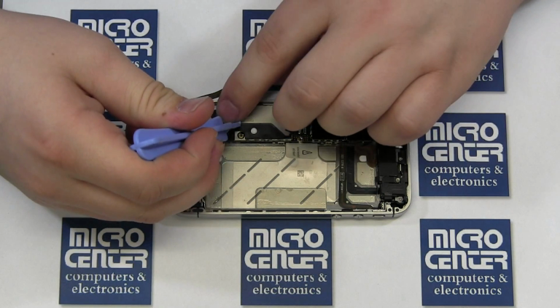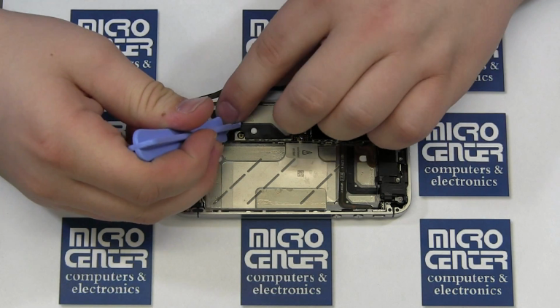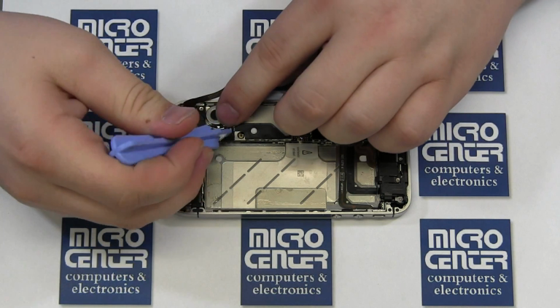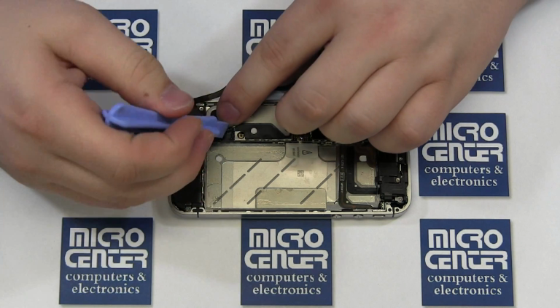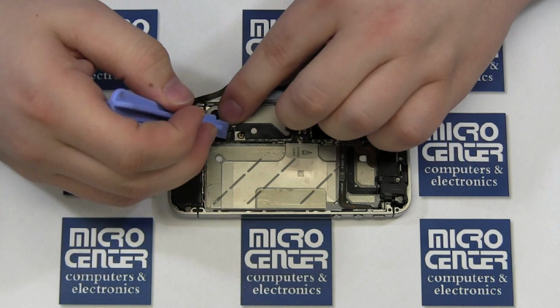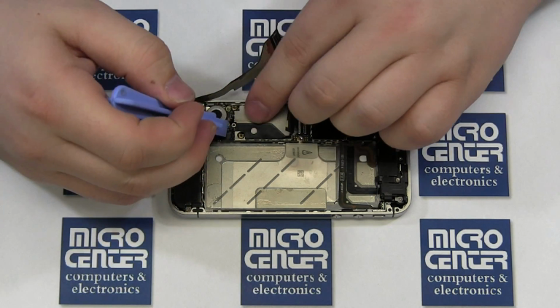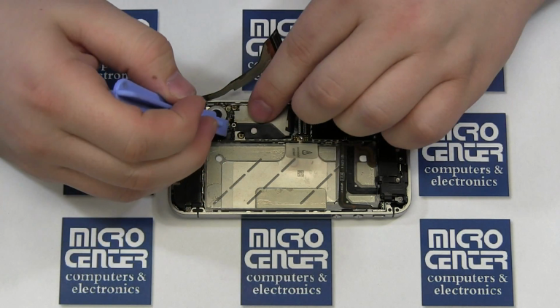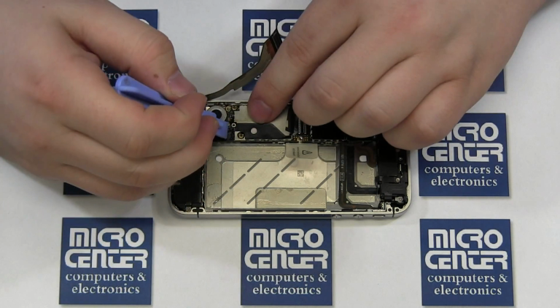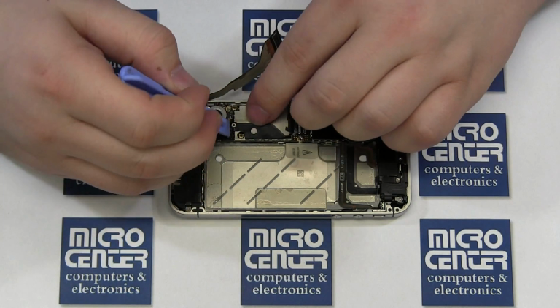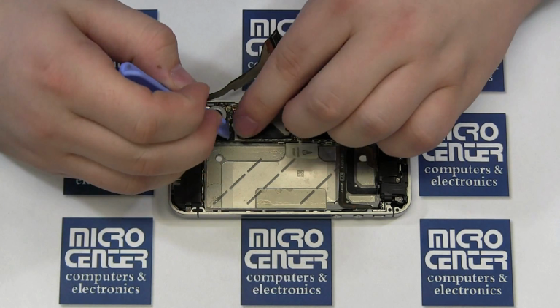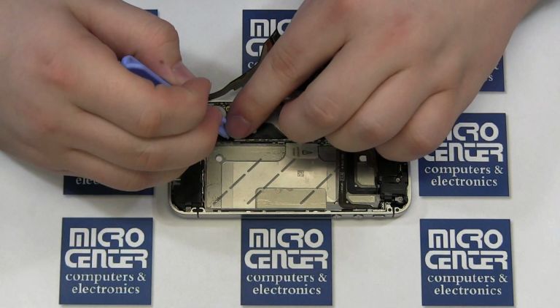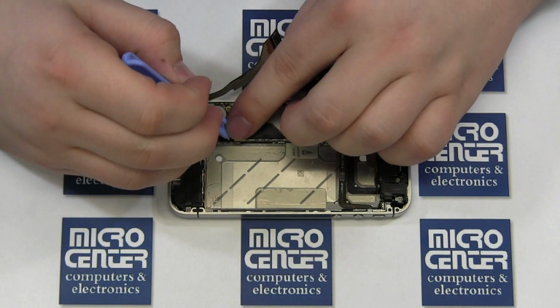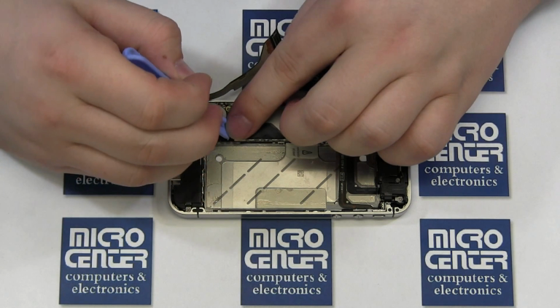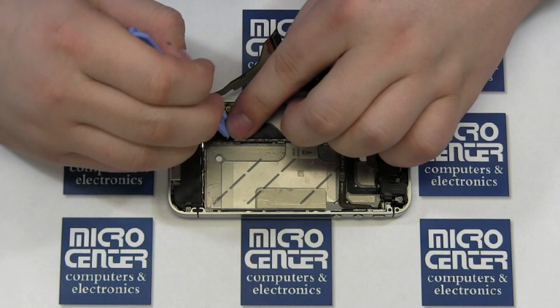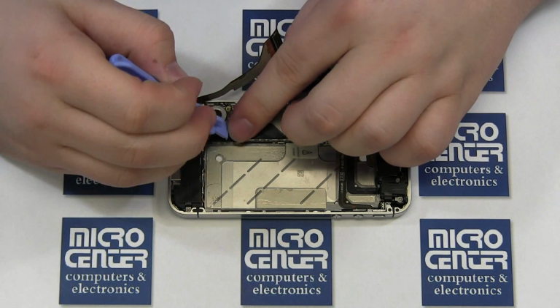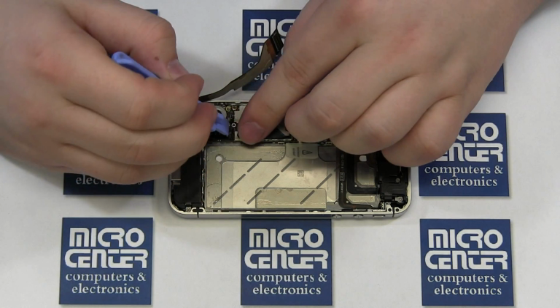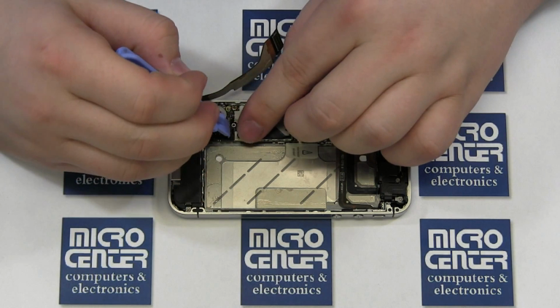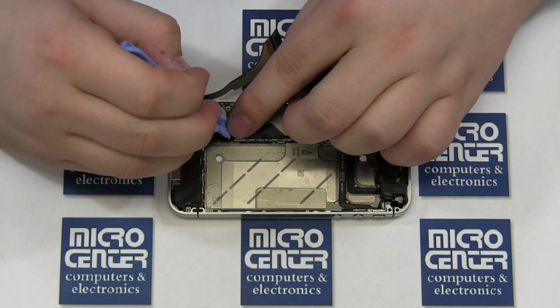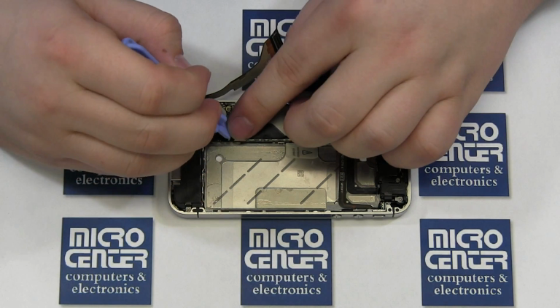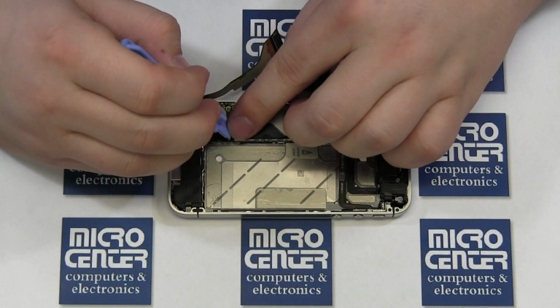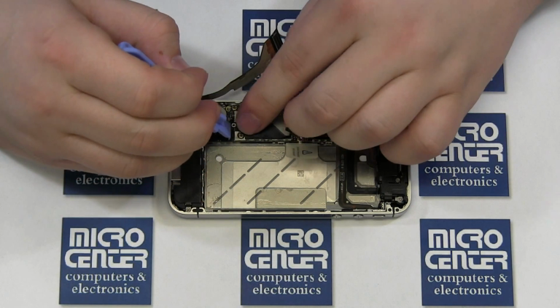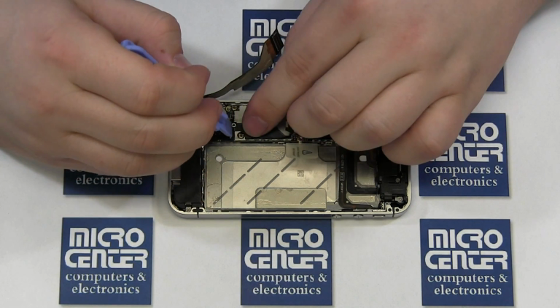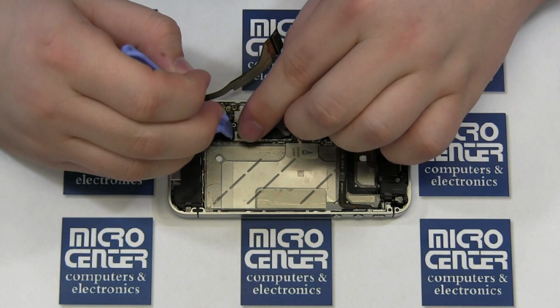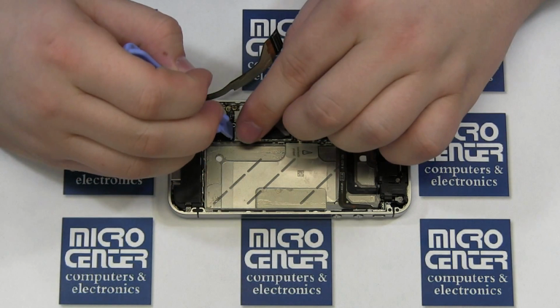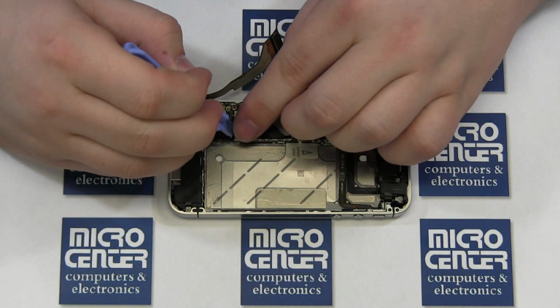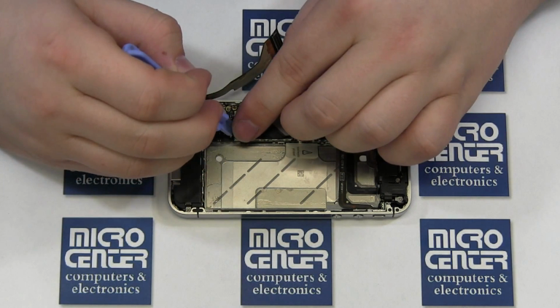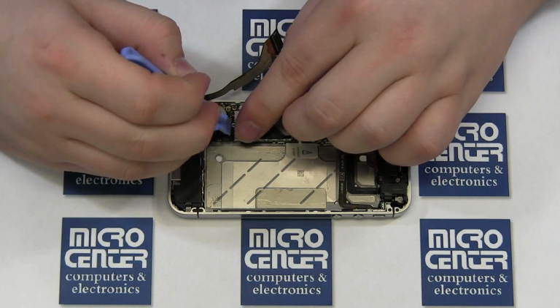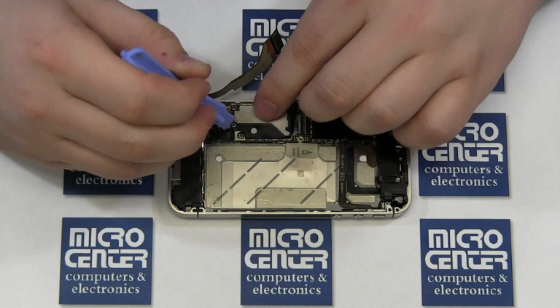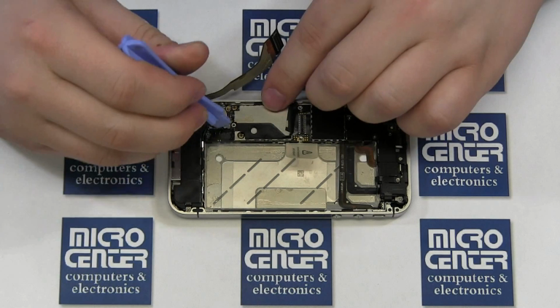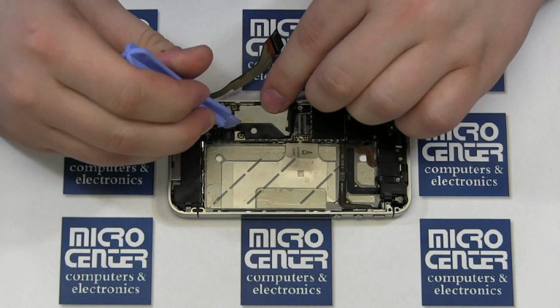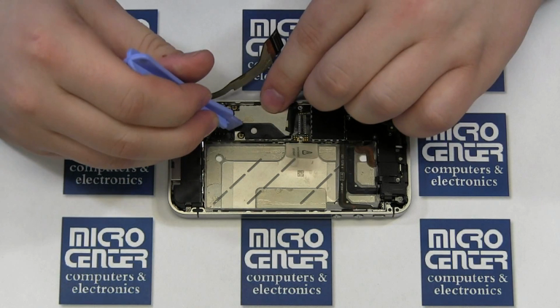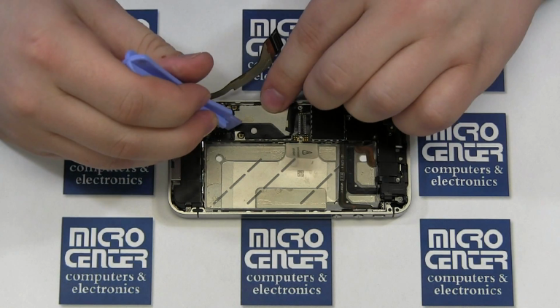Finally, replace the ribbon cable shield and secure it with both Phillips screws.